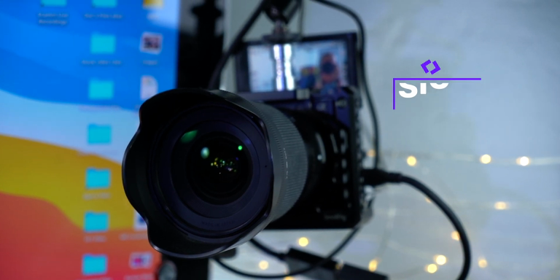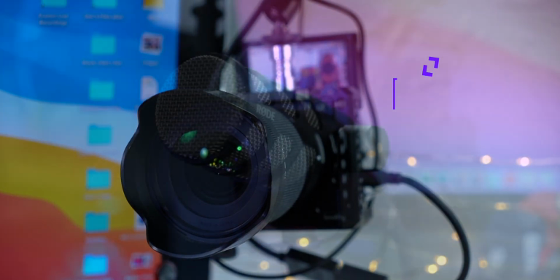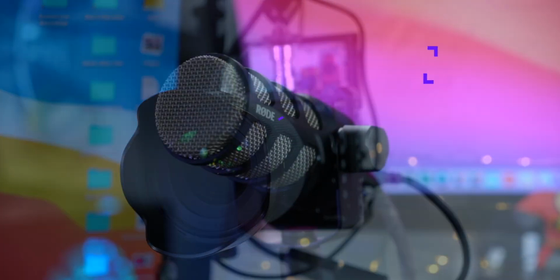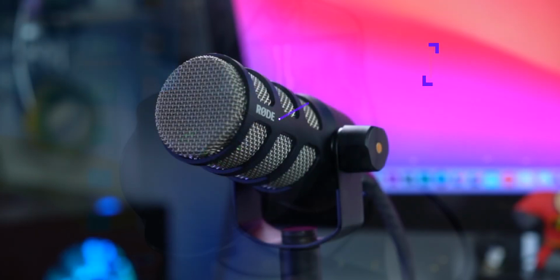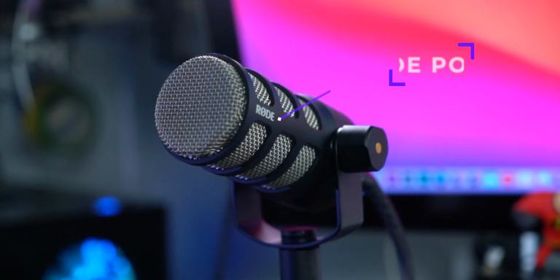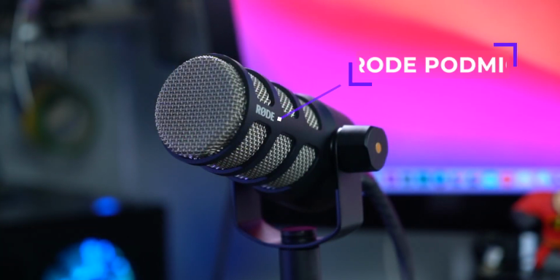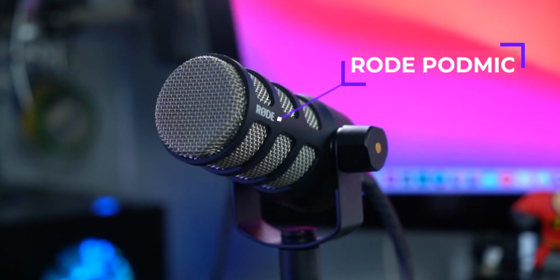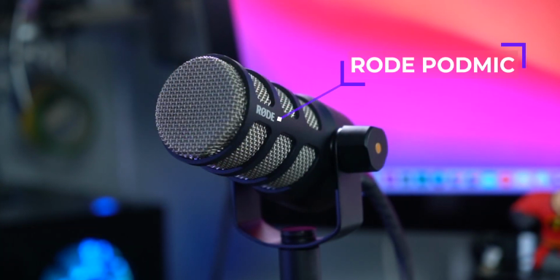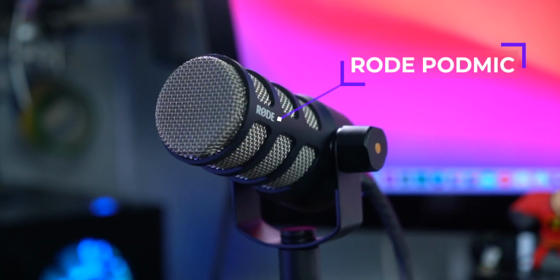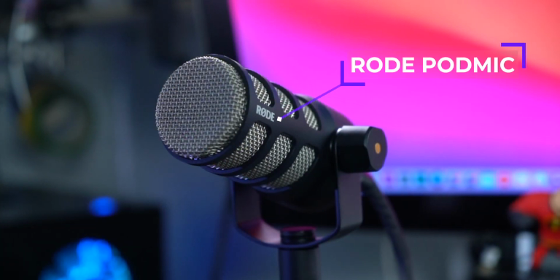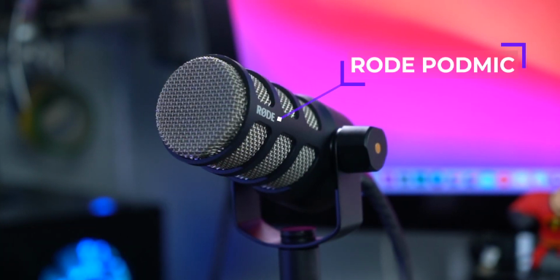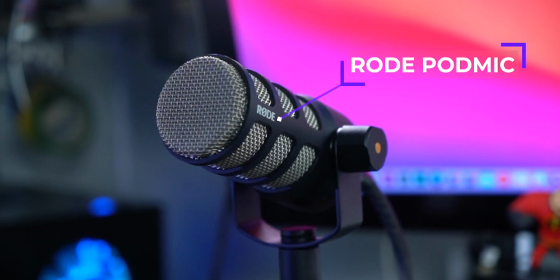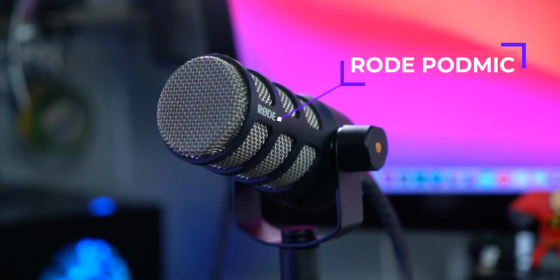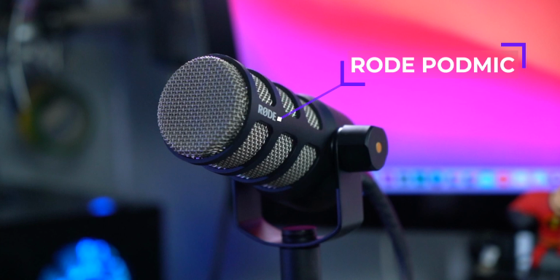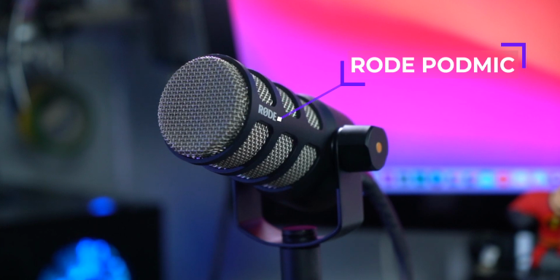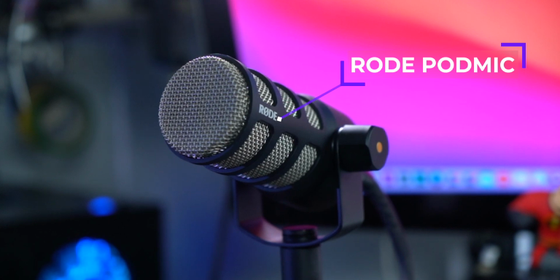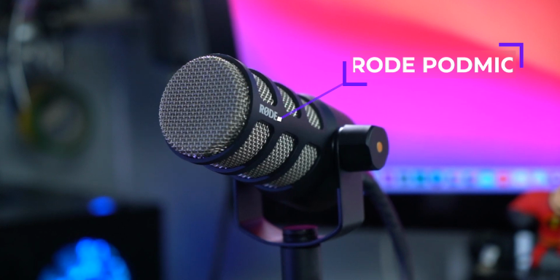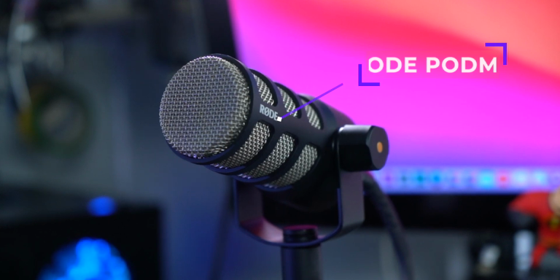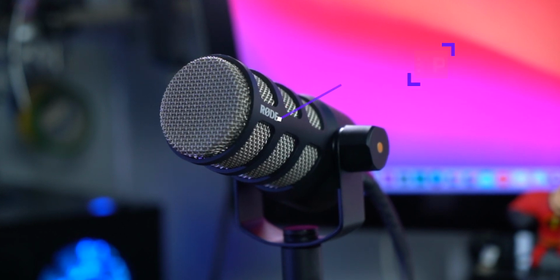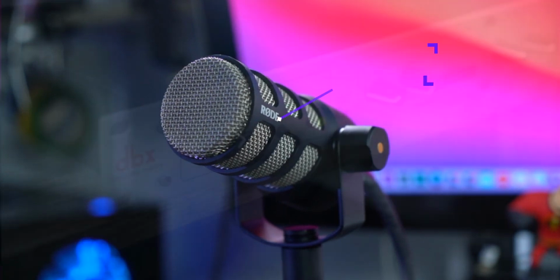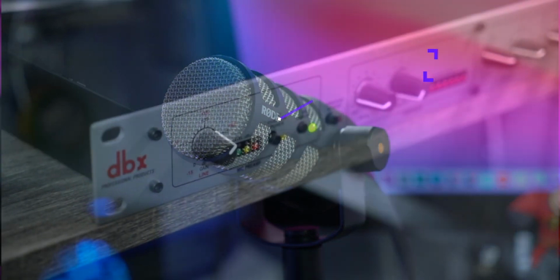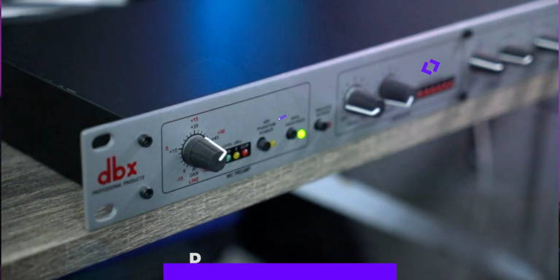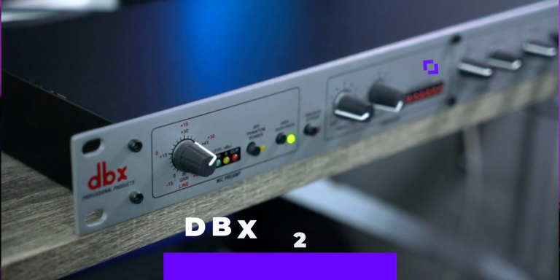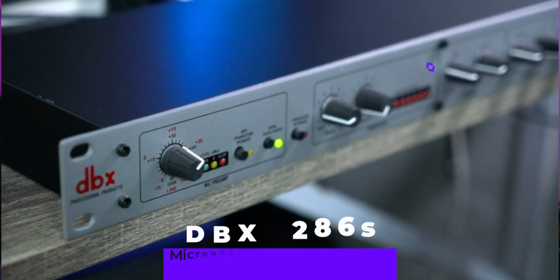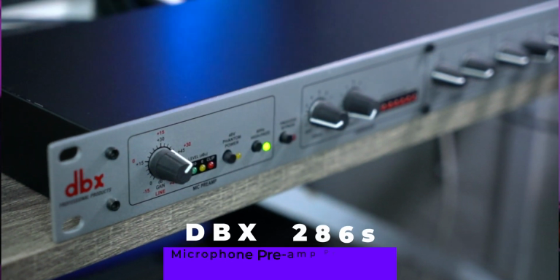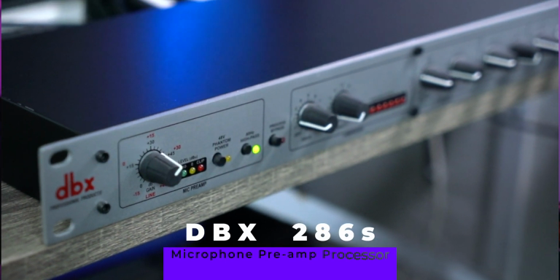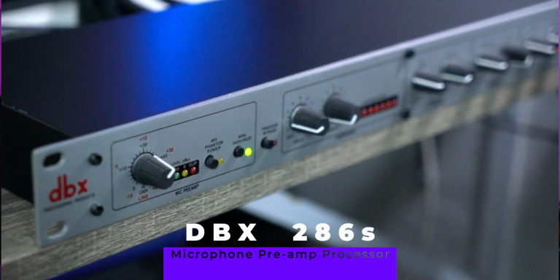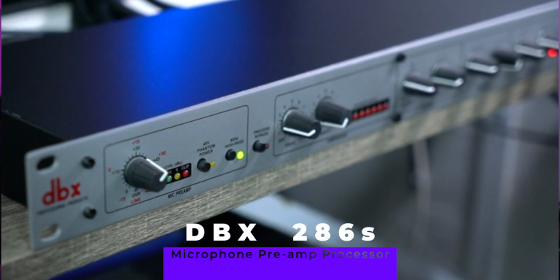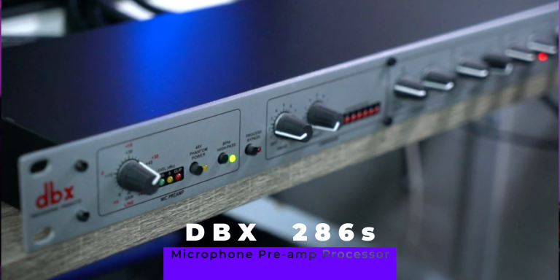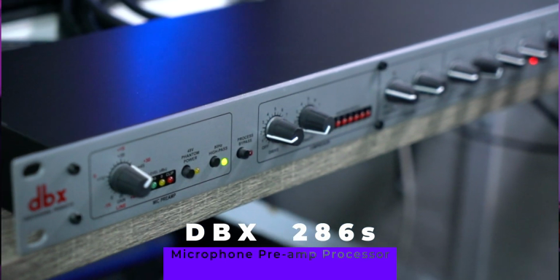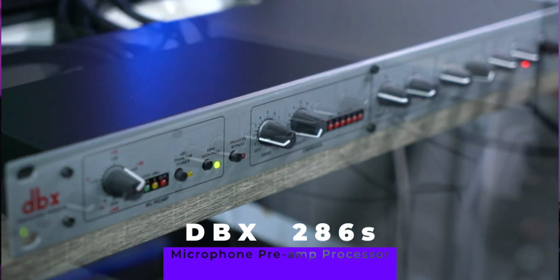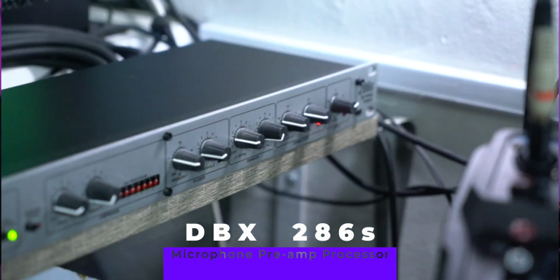For audio, my microphone is the Rode PodMic connected to my DBX286S.